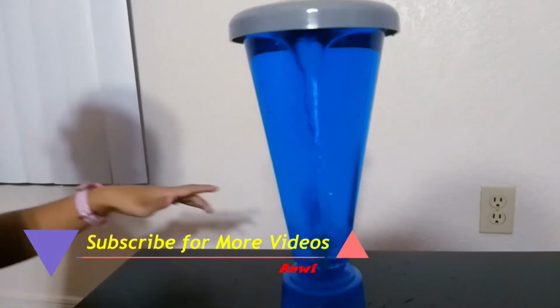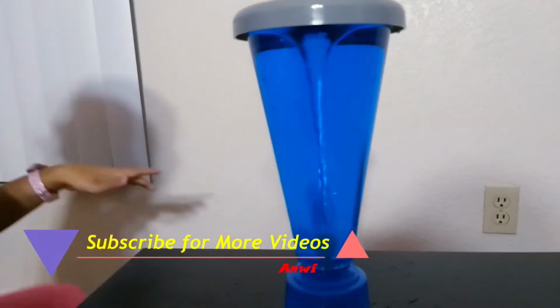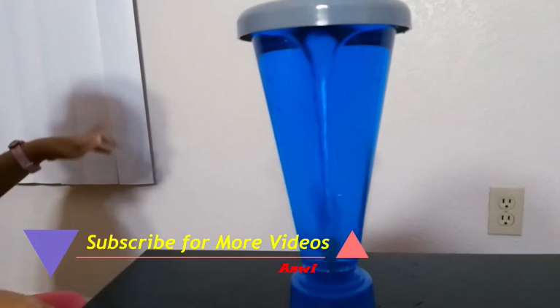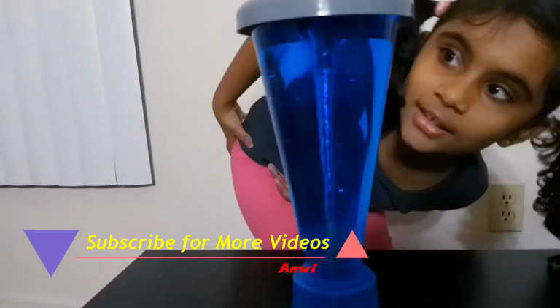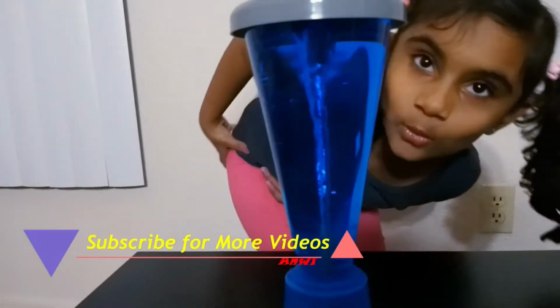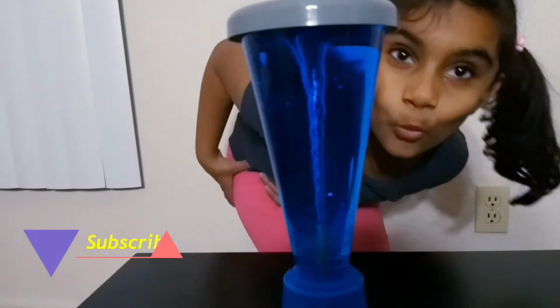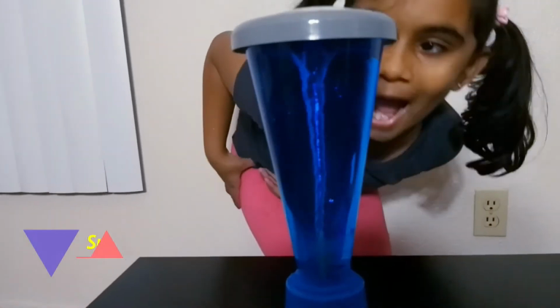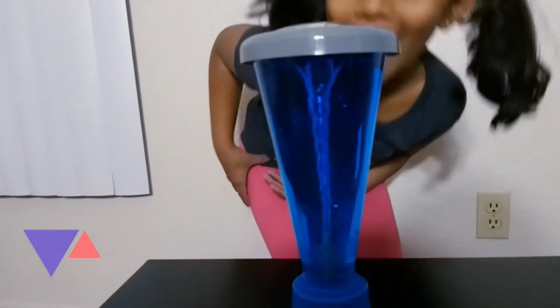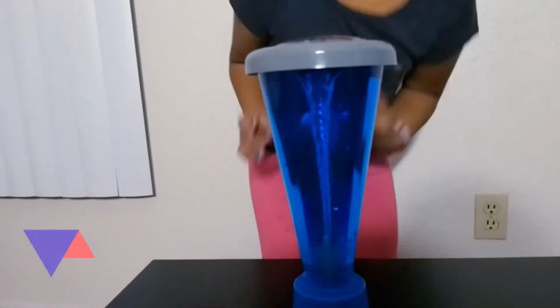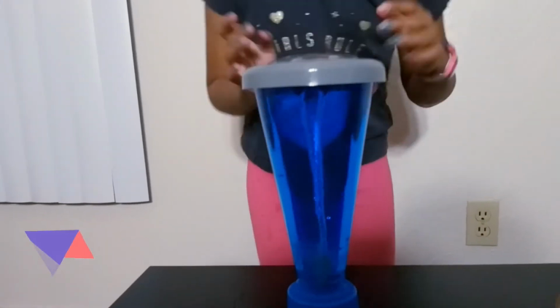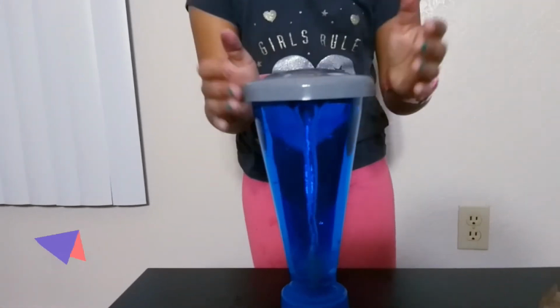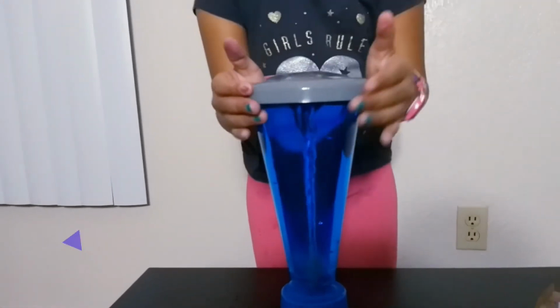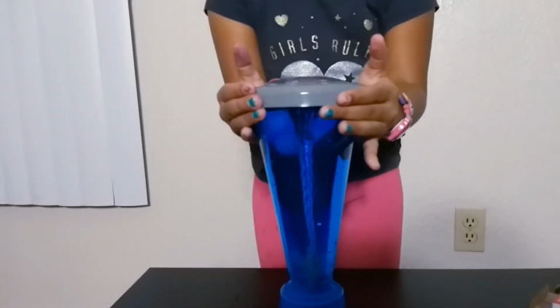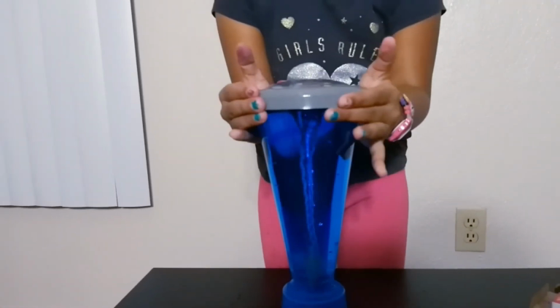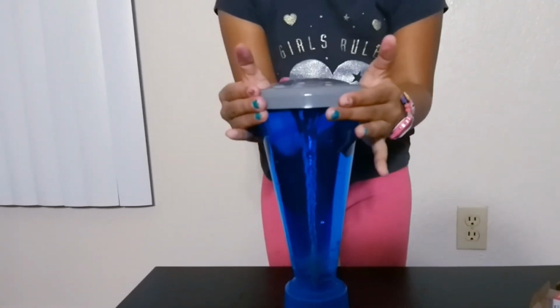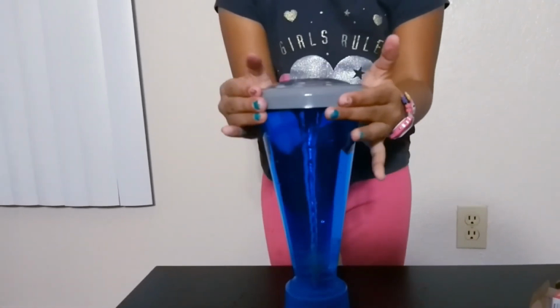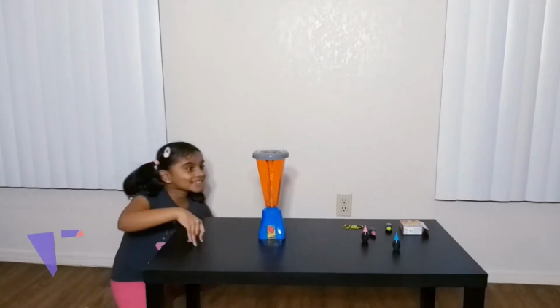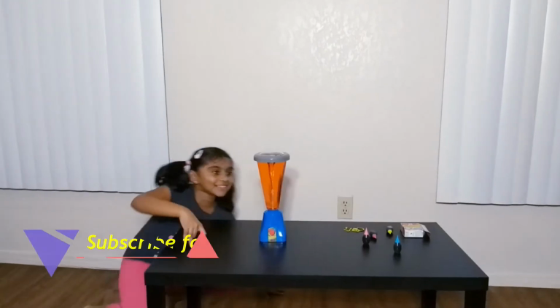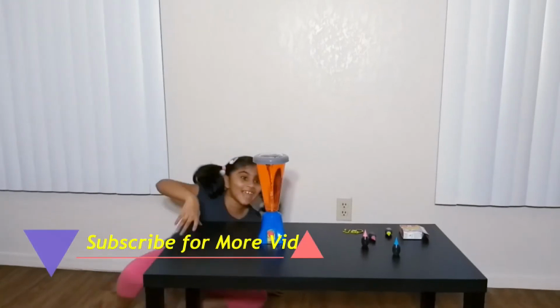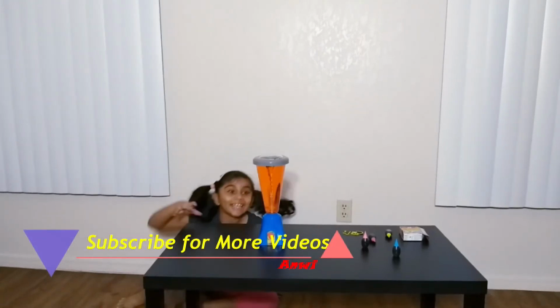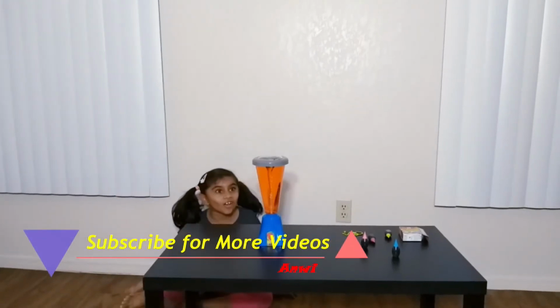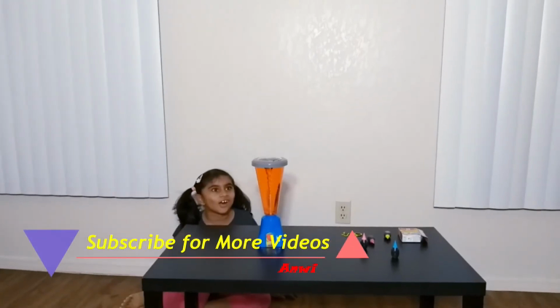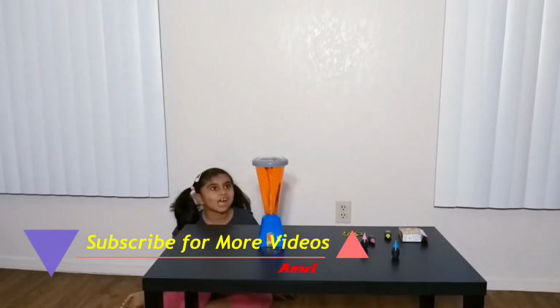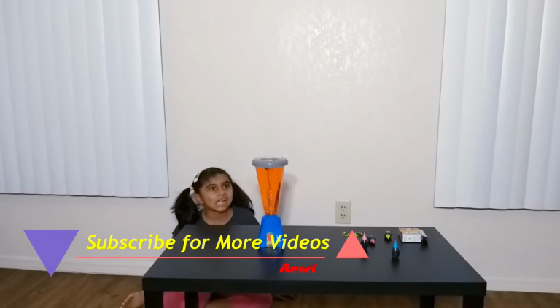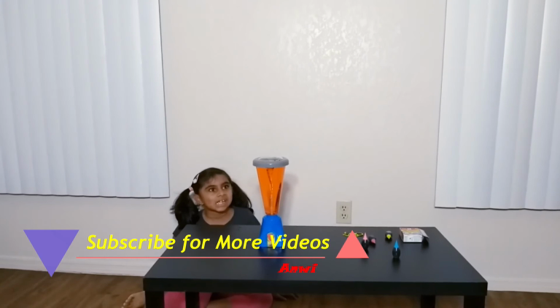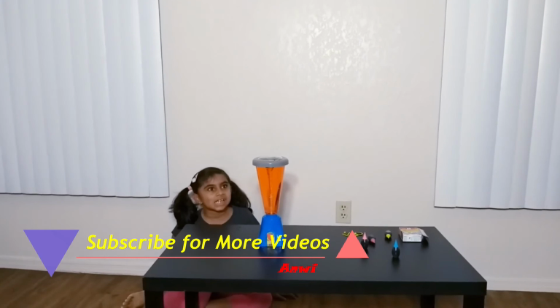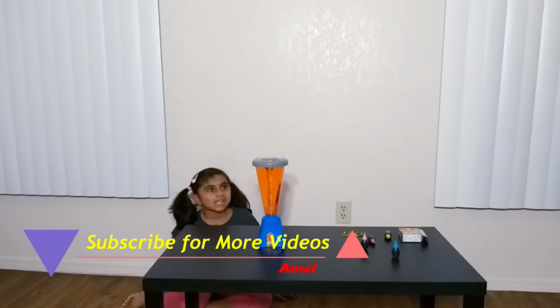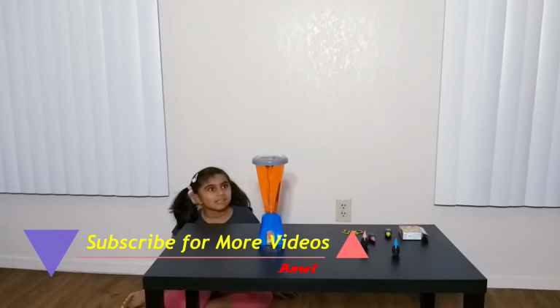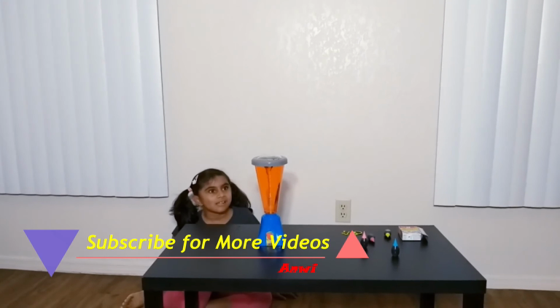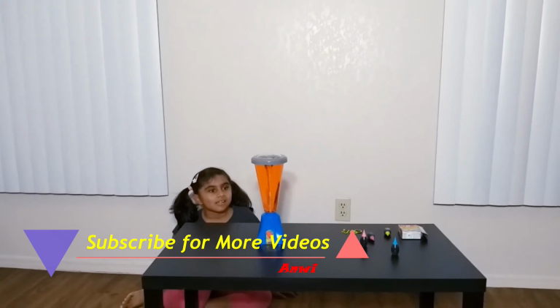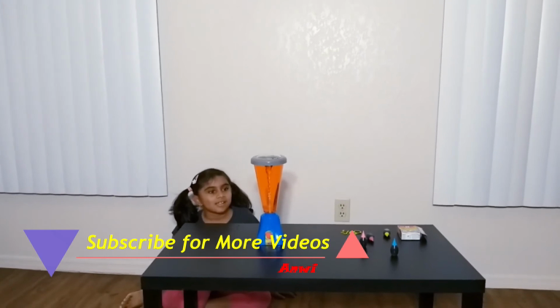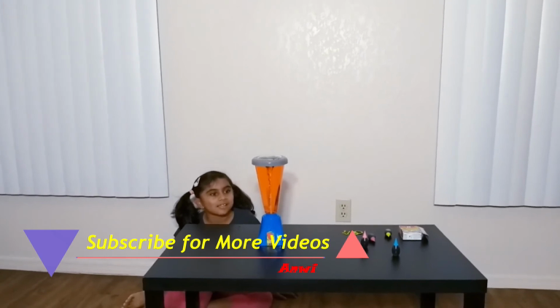Thanks for watching. Like, share, and subscribe for more videos. Bye!